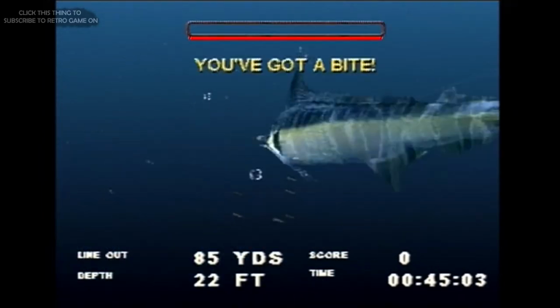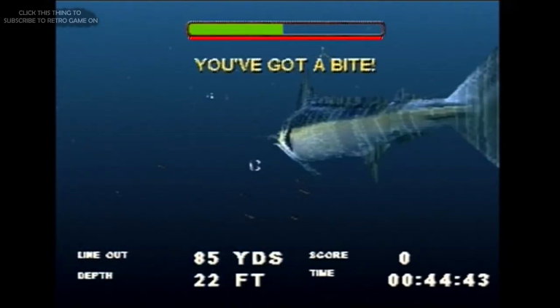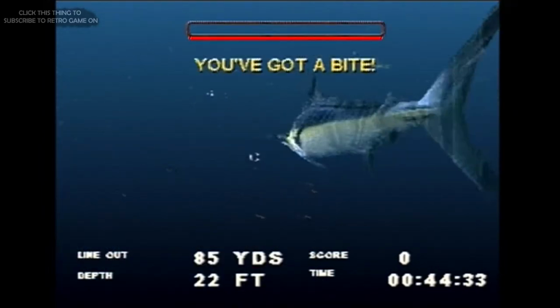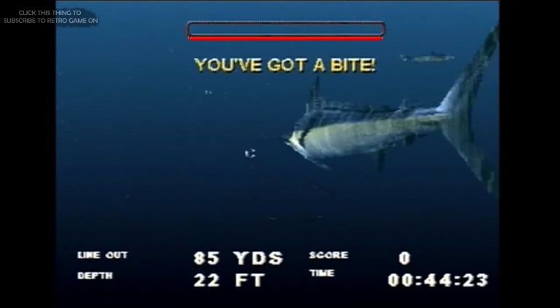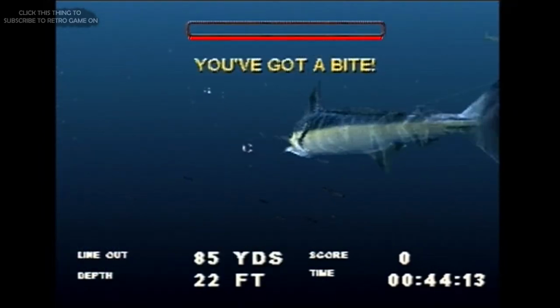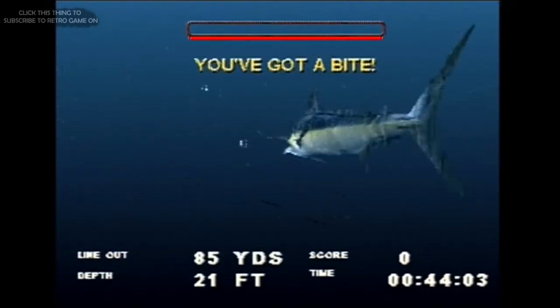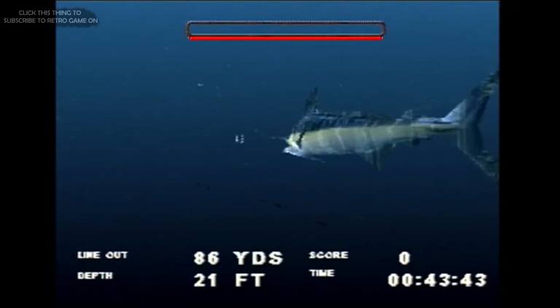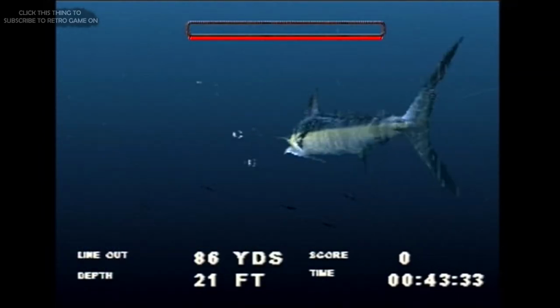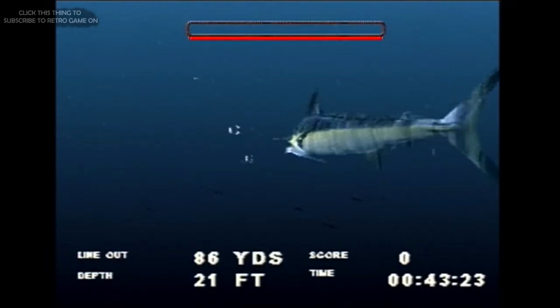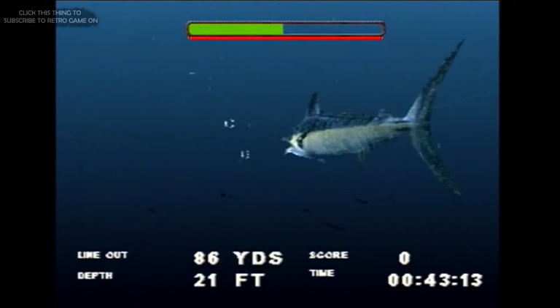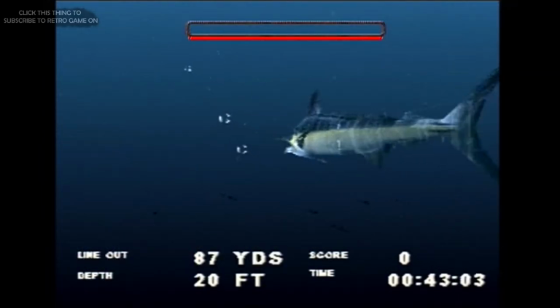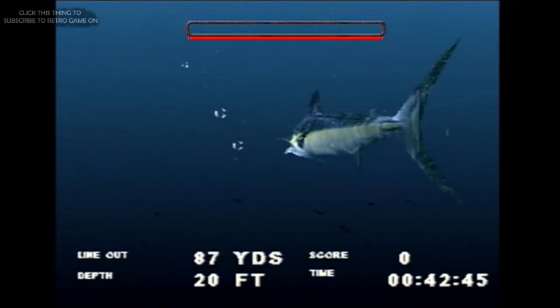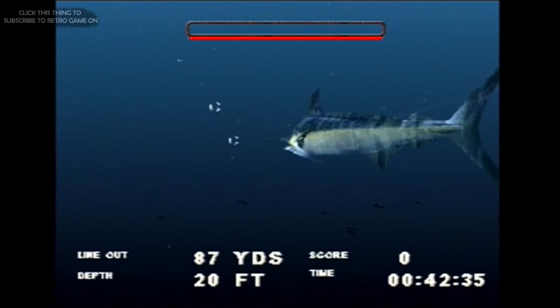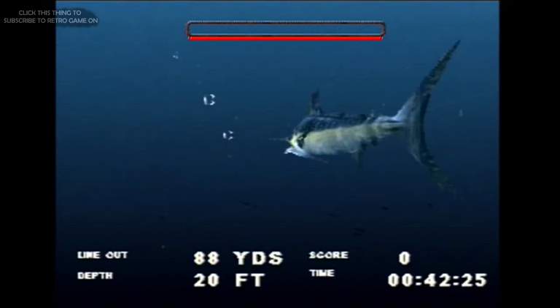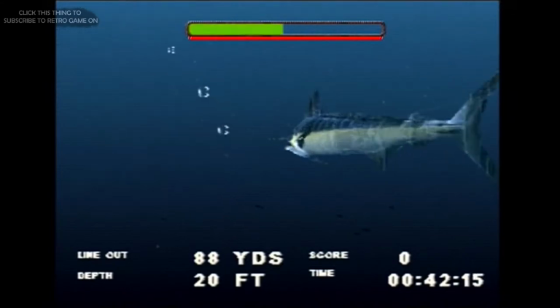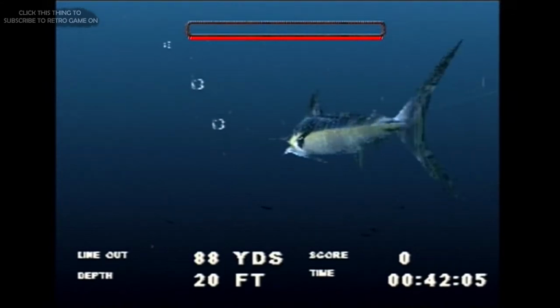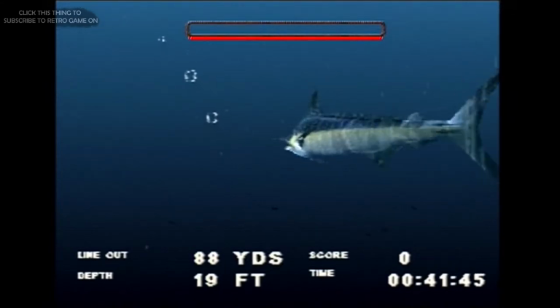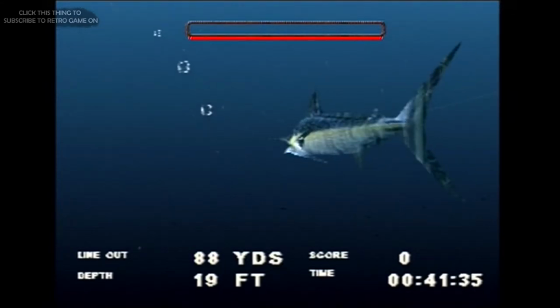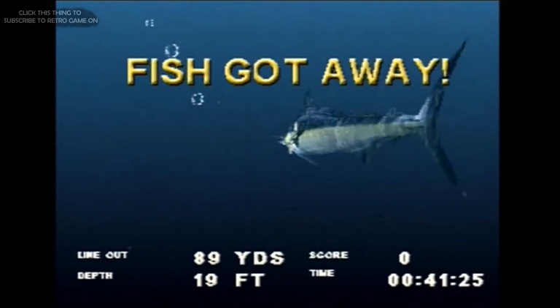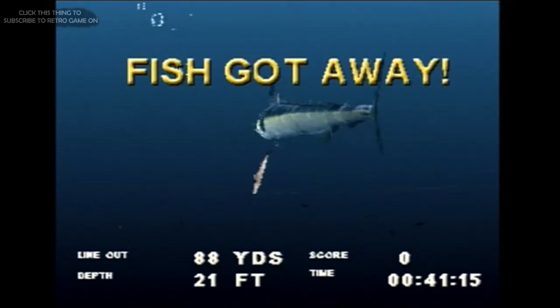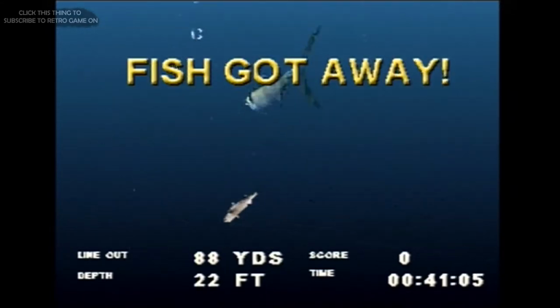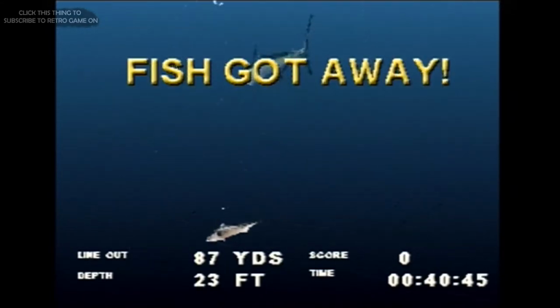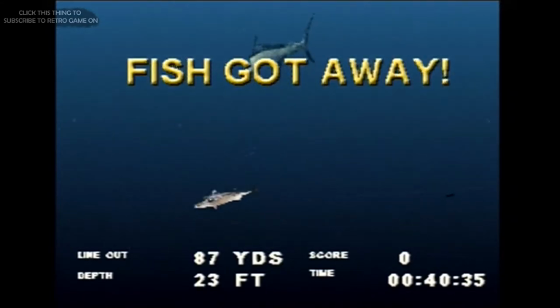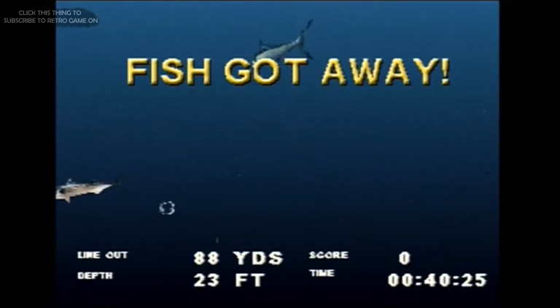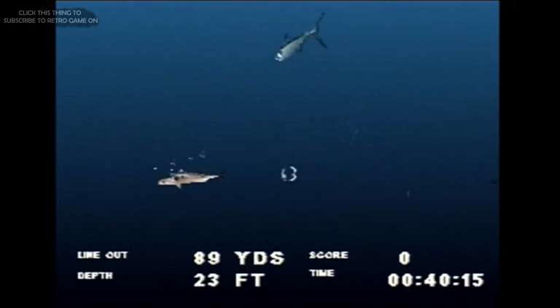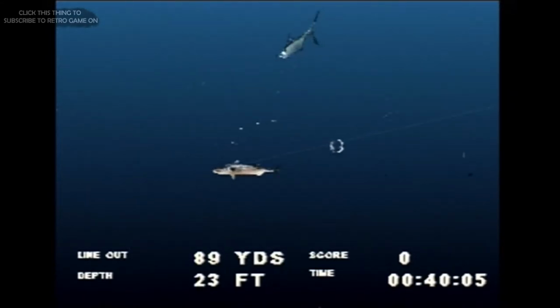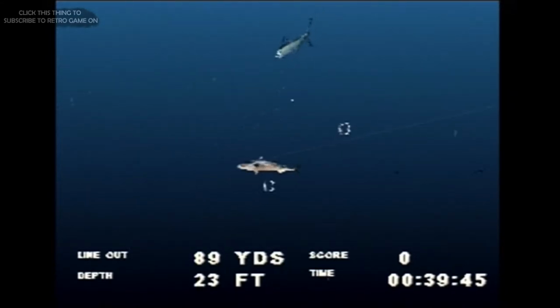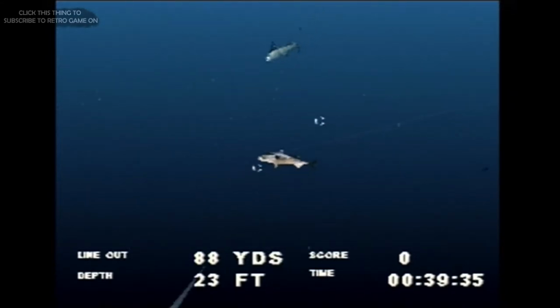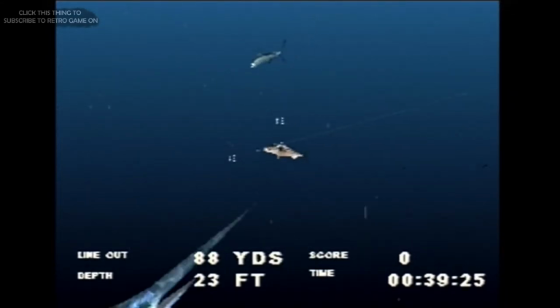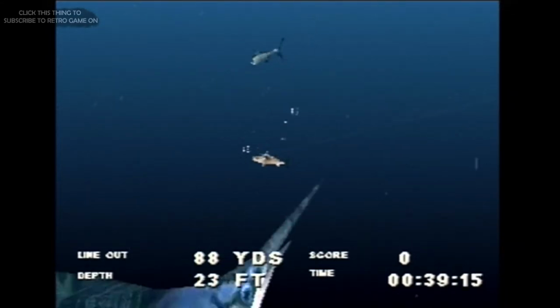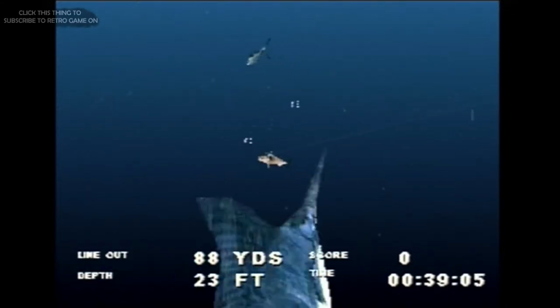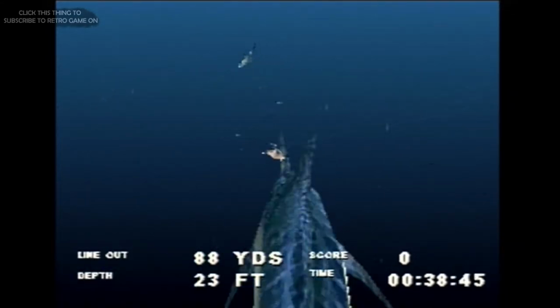I suck at this game more than I do at fishing in the real world. Maybe if I had a manual it would make more sense to me, but it doesn't, so here we are.